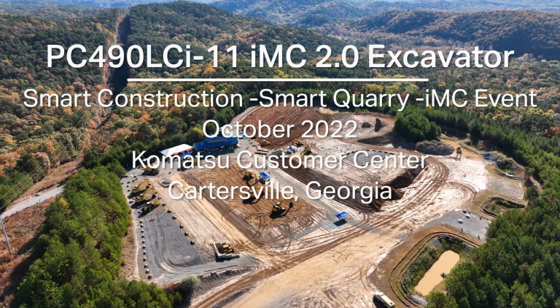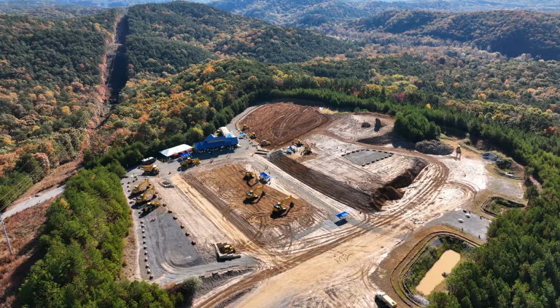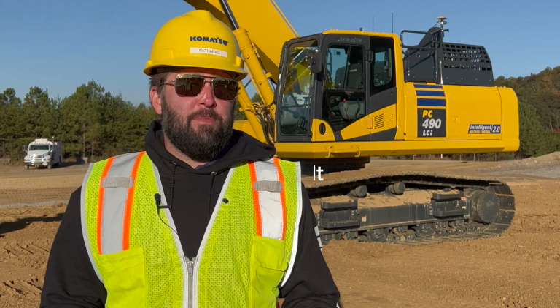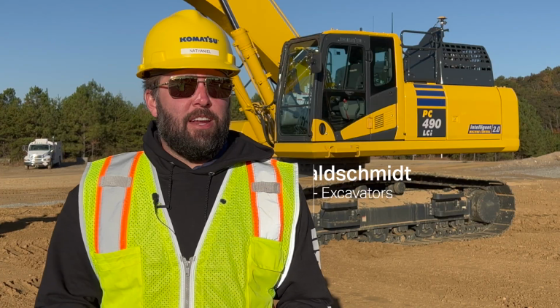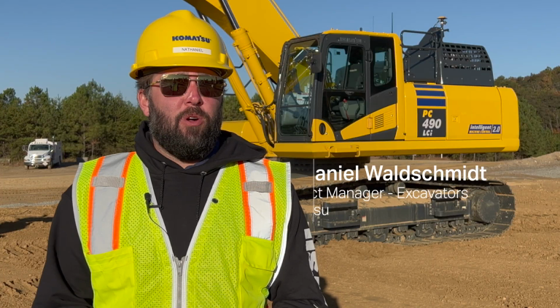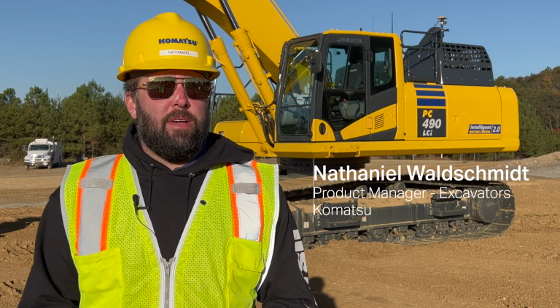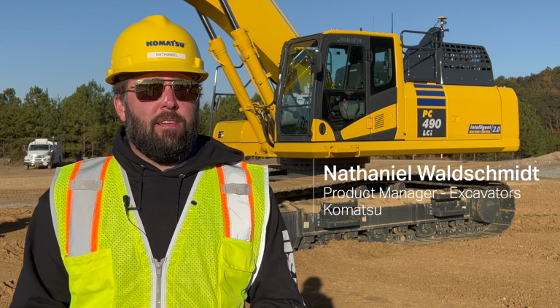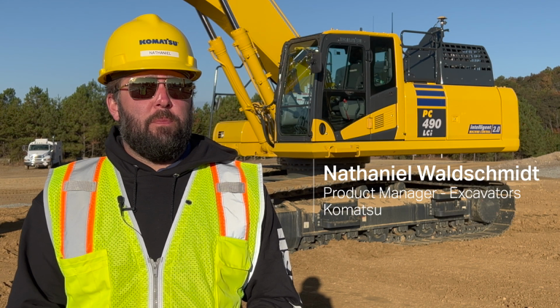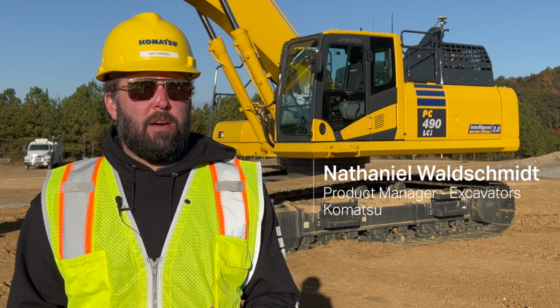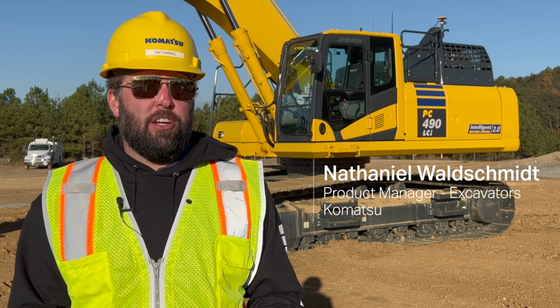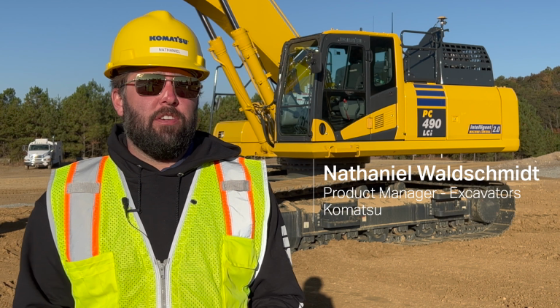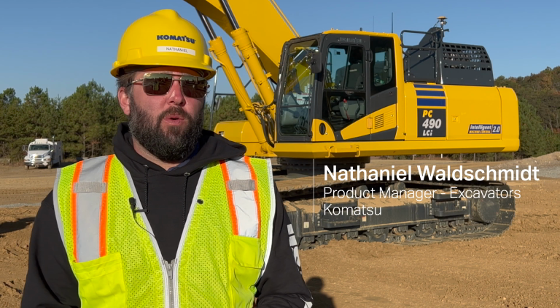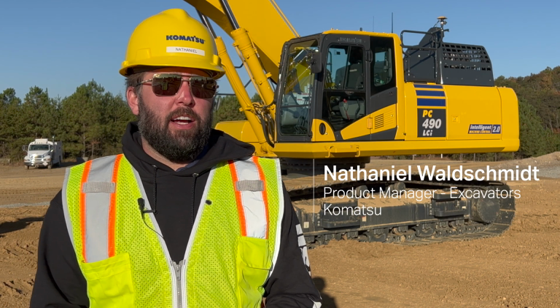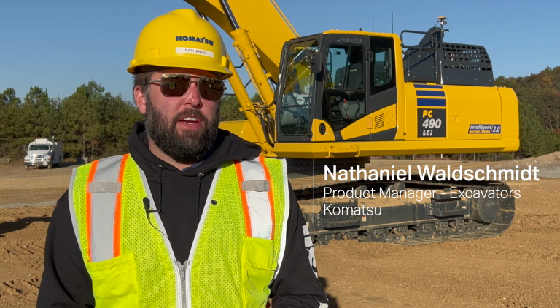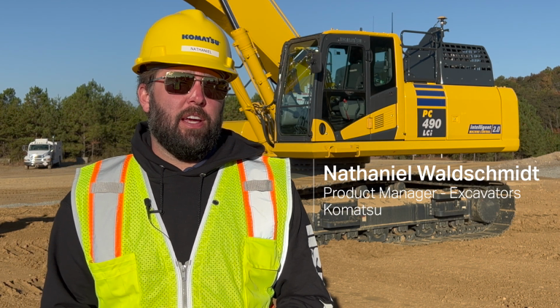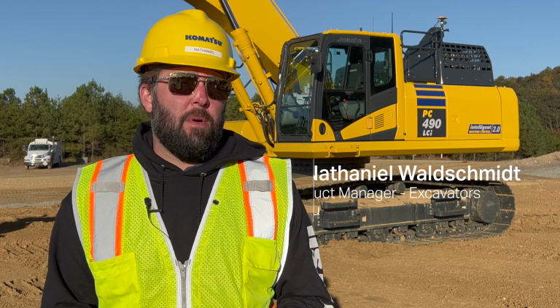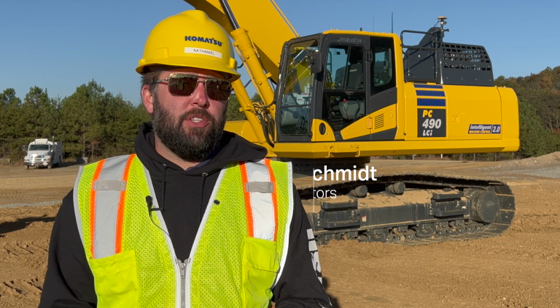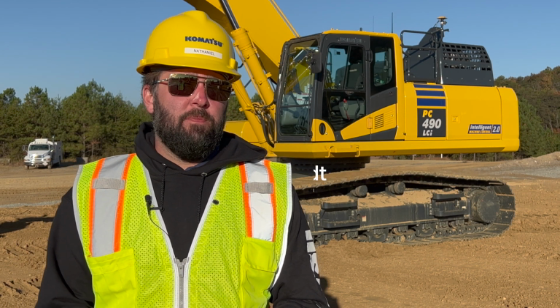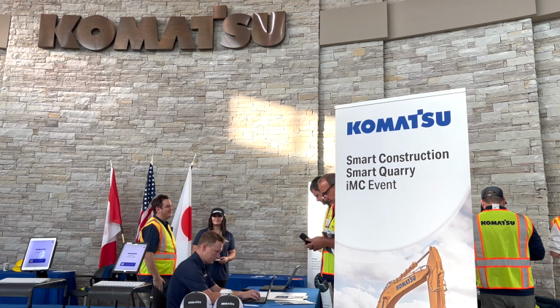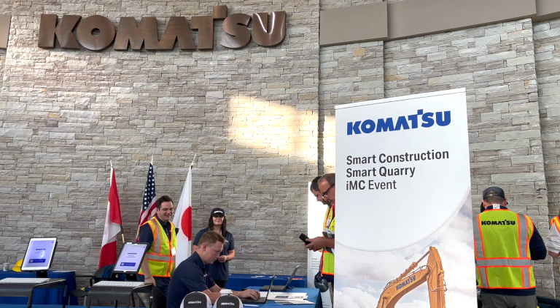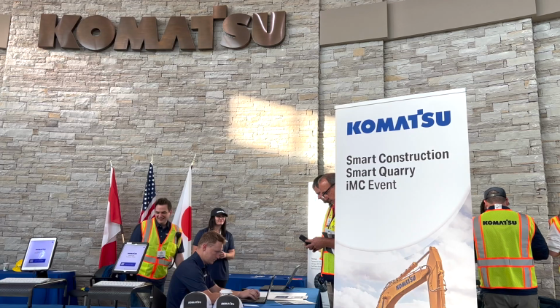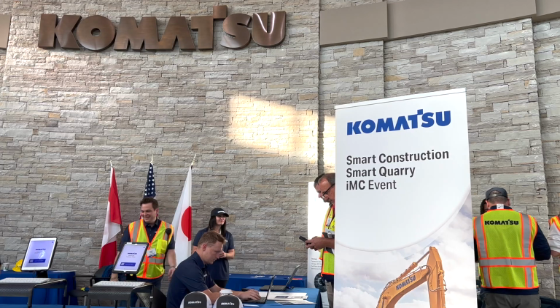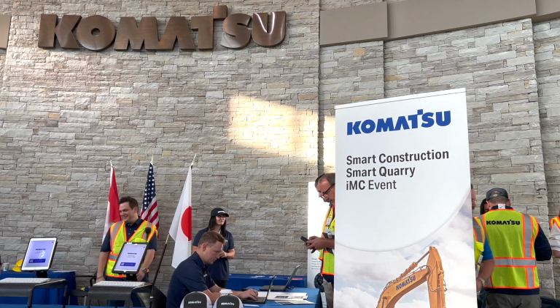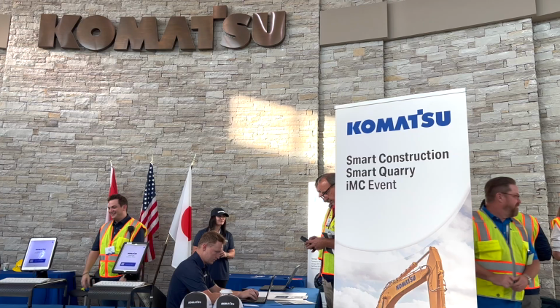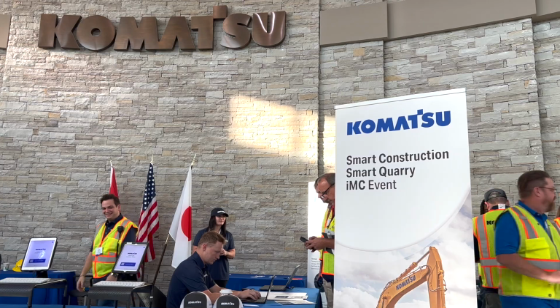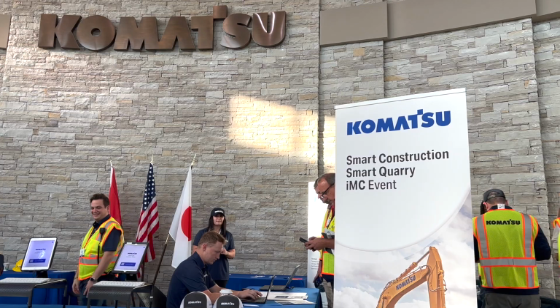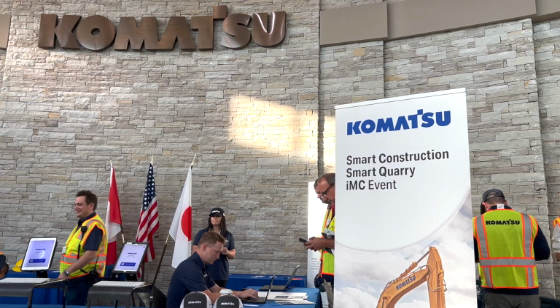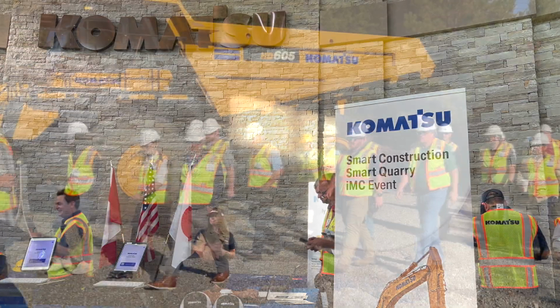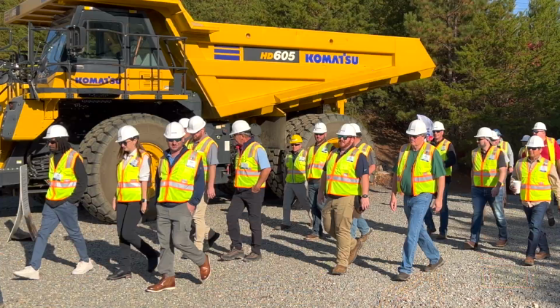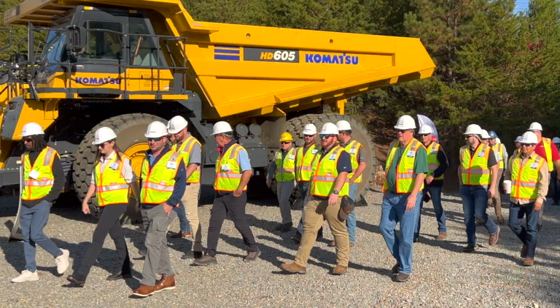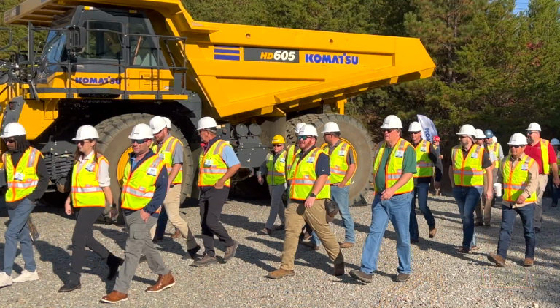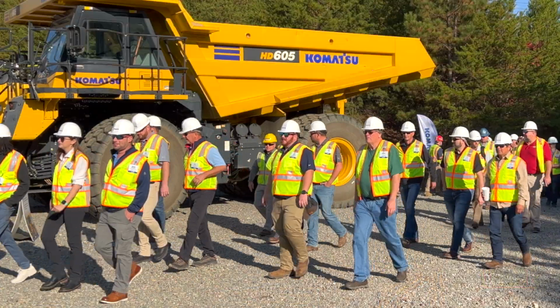I'm Nathaniel Walschmidt, Product Manager for Excavators at Komatsu, and we're here at the Smart Construction and IMC Event 2022.